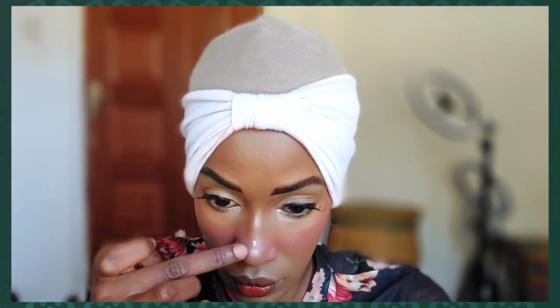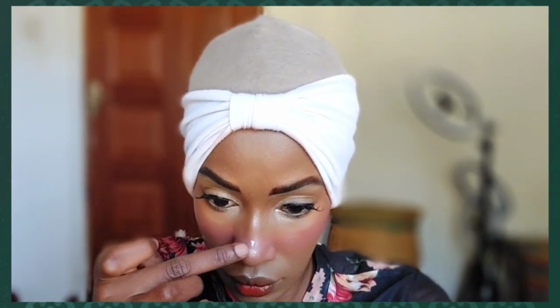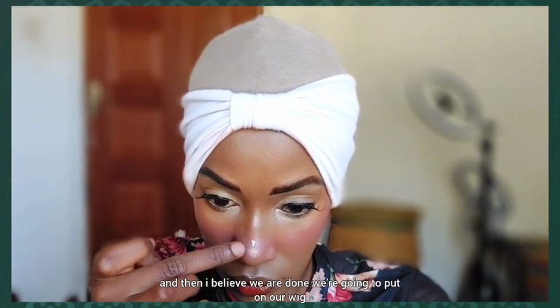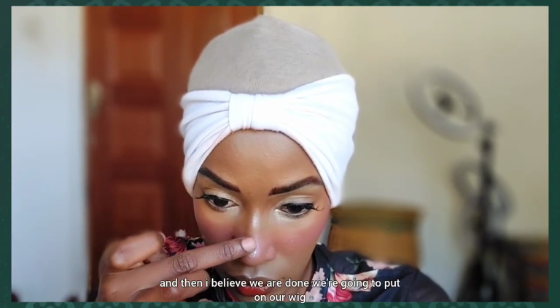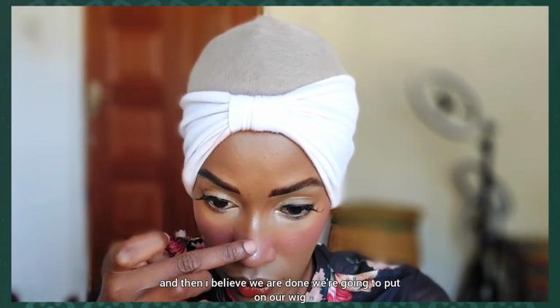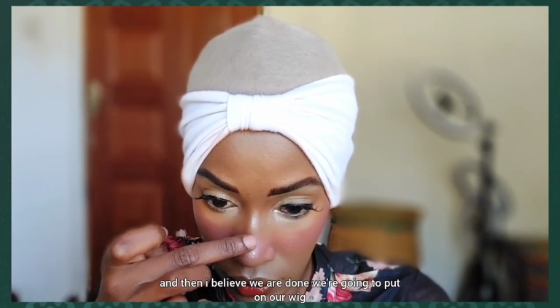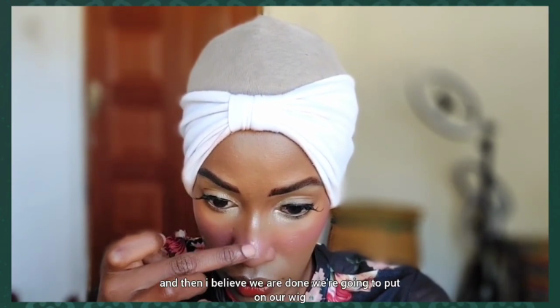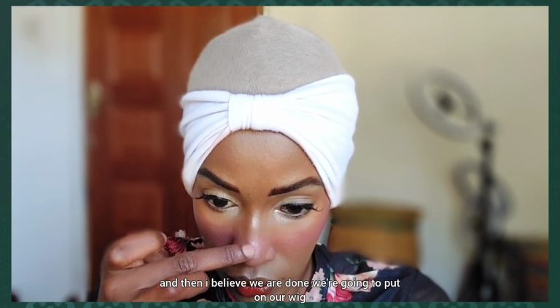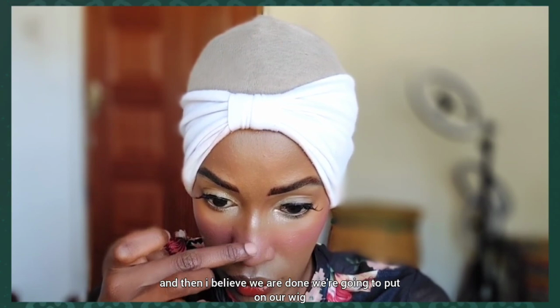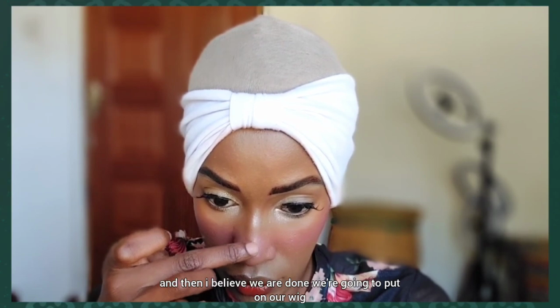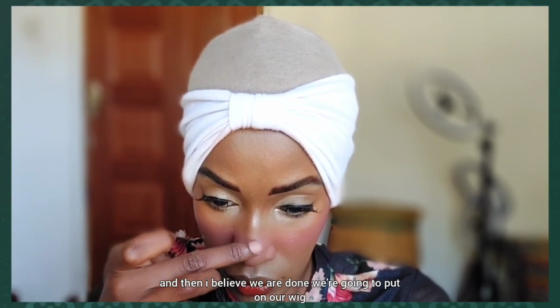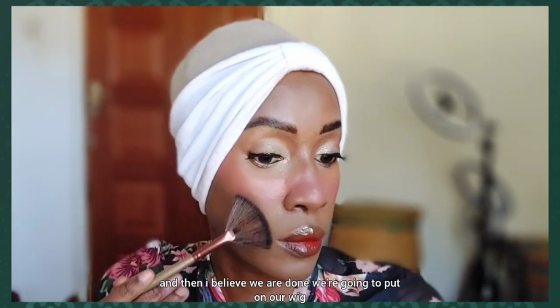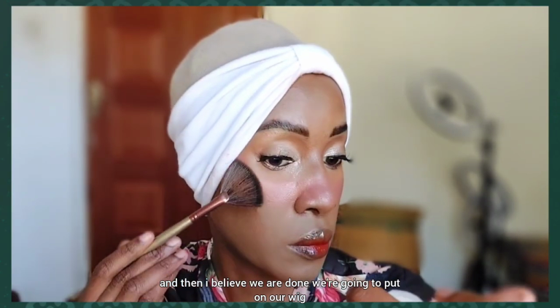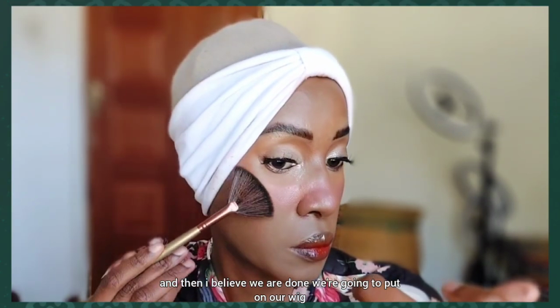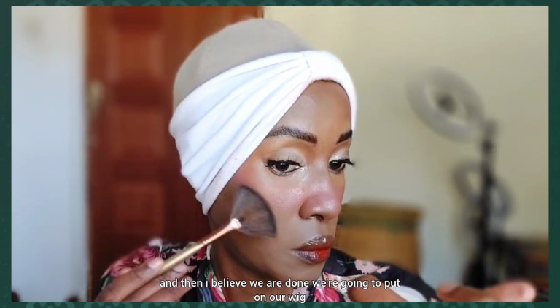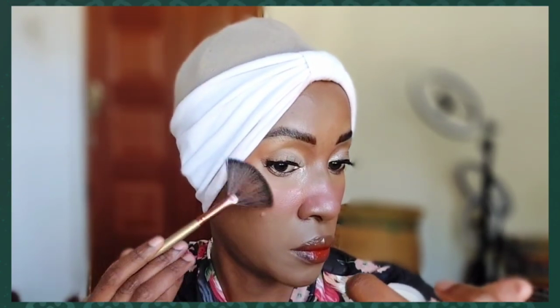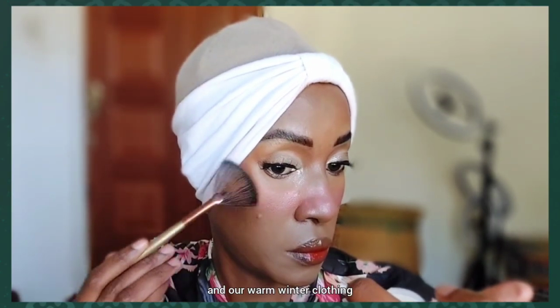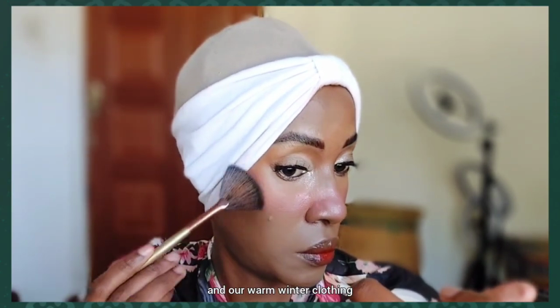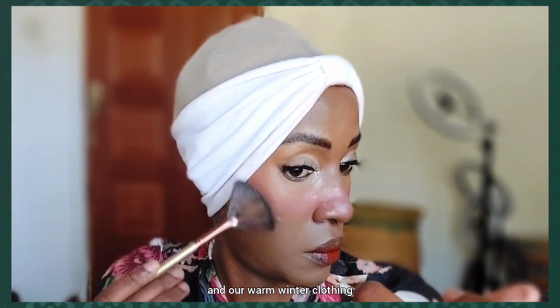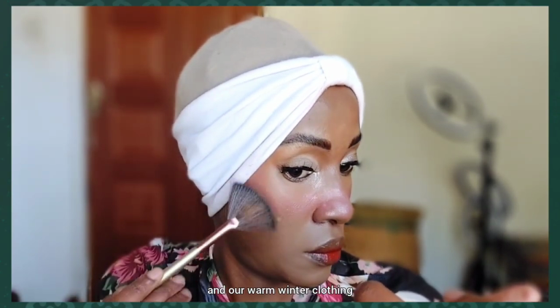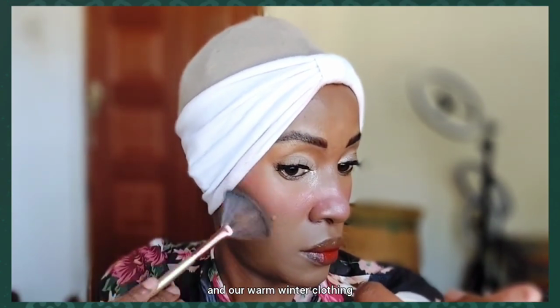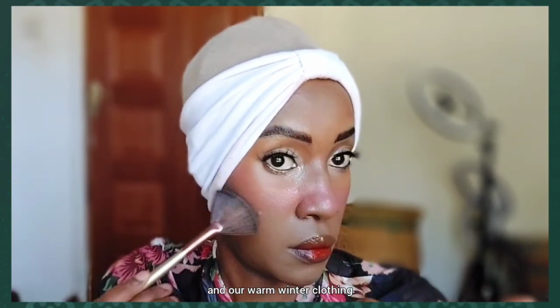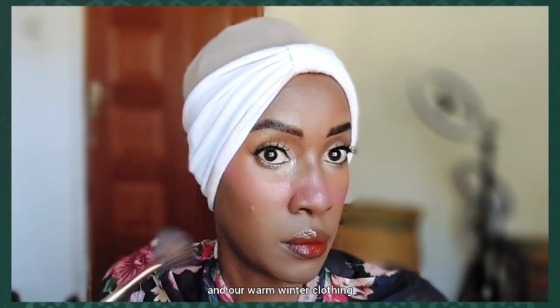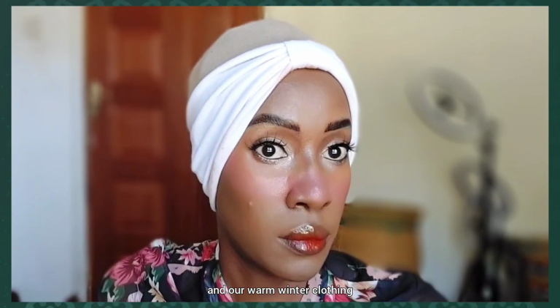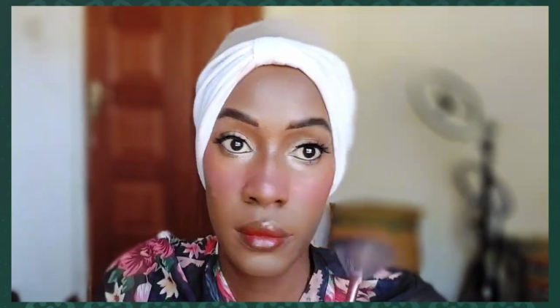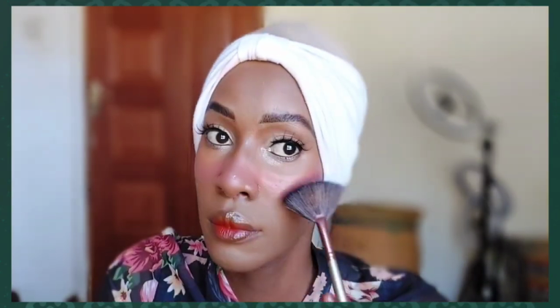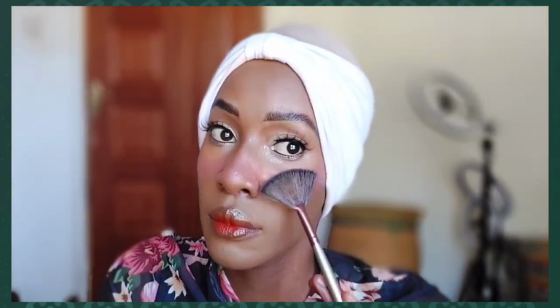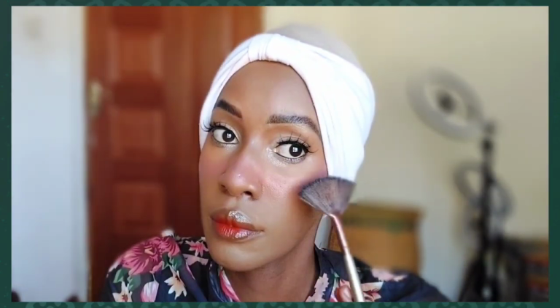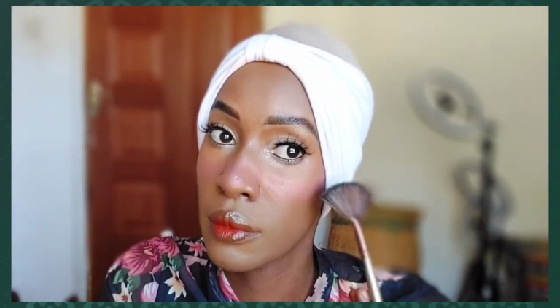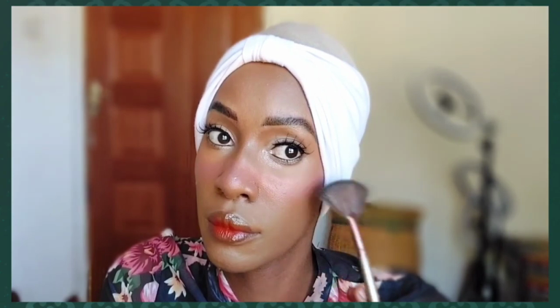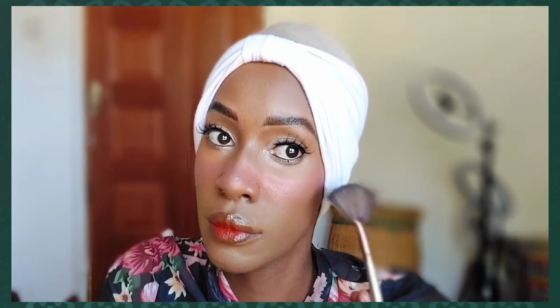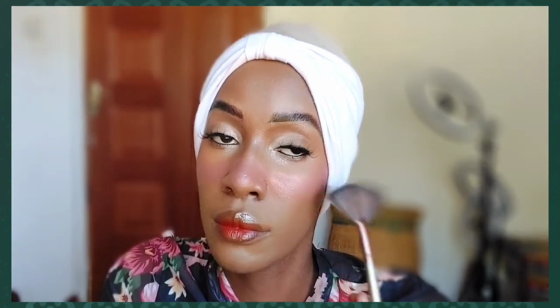I believe we are done. We're going to put on our wig and our warm winter clothing, and that's it — that is the cold girl makeup look.